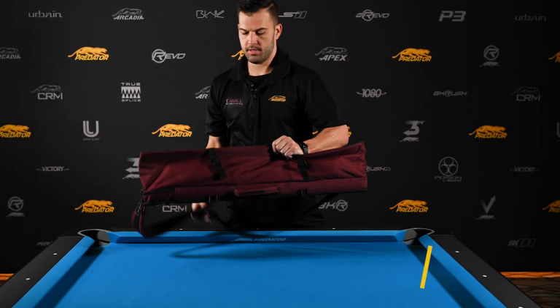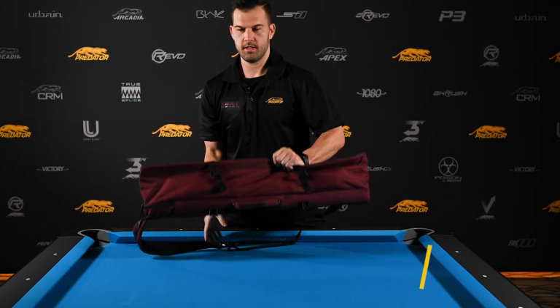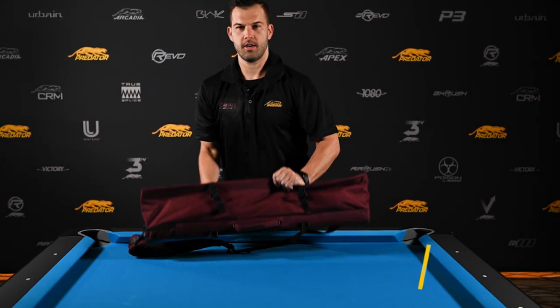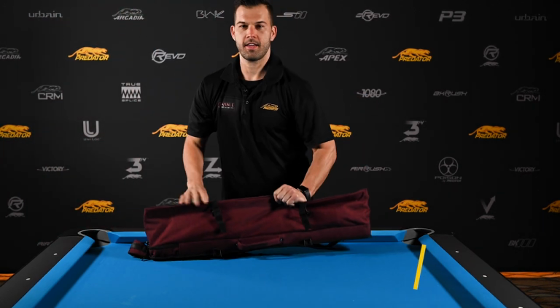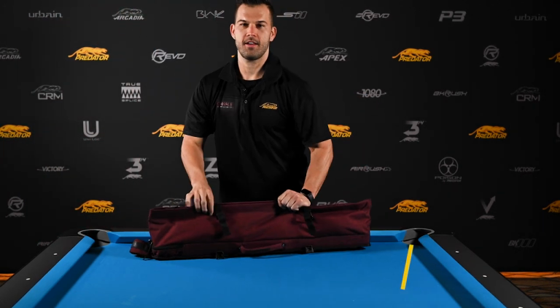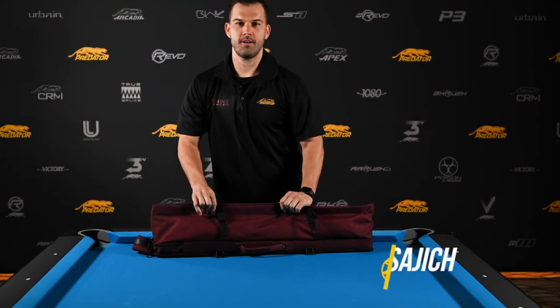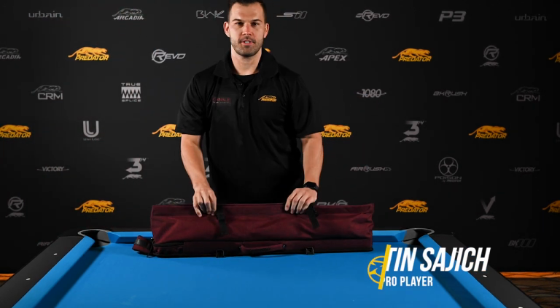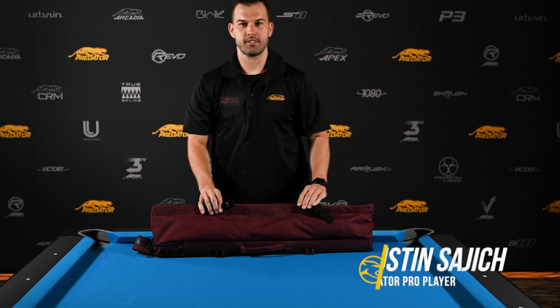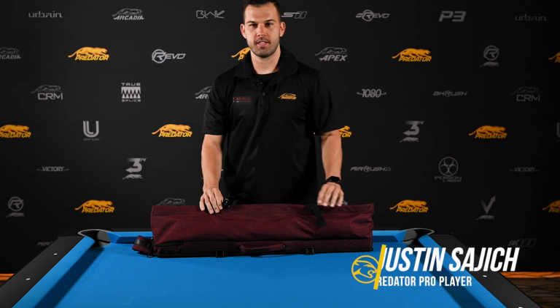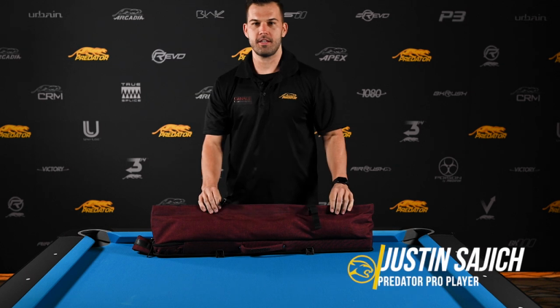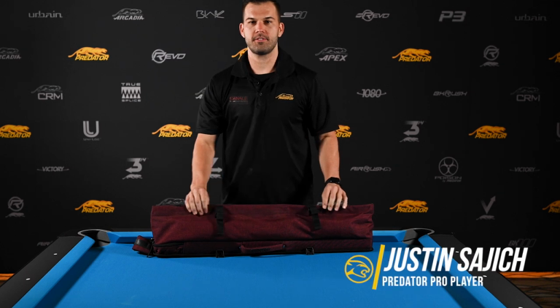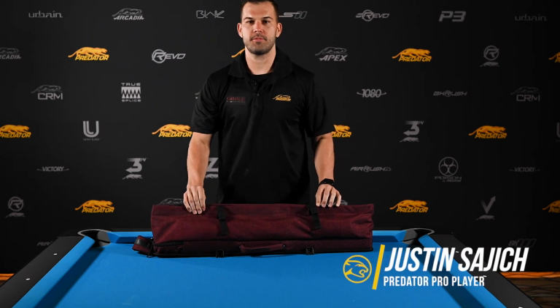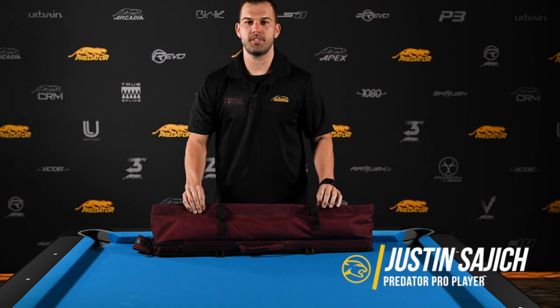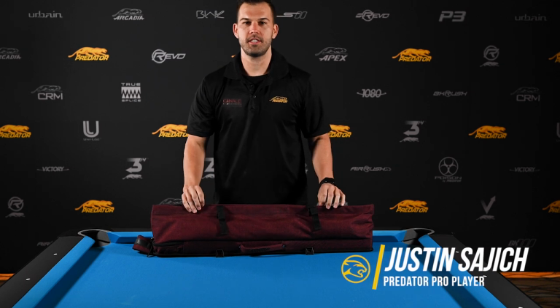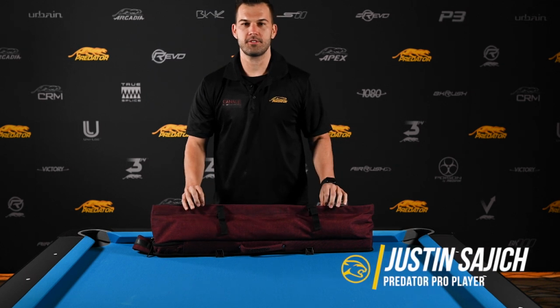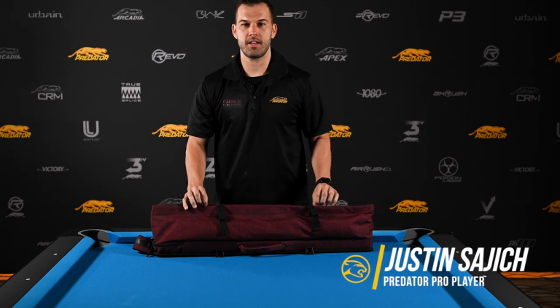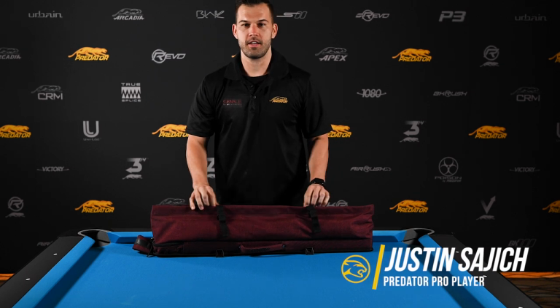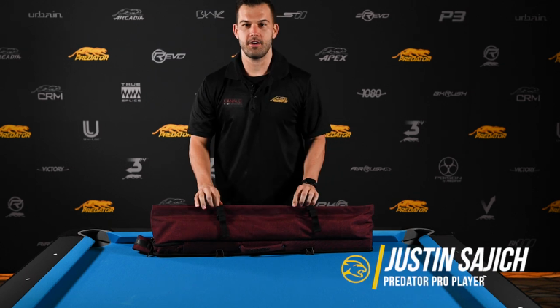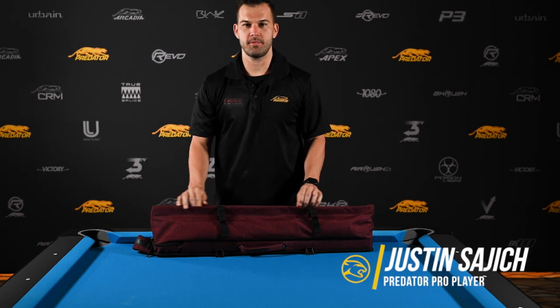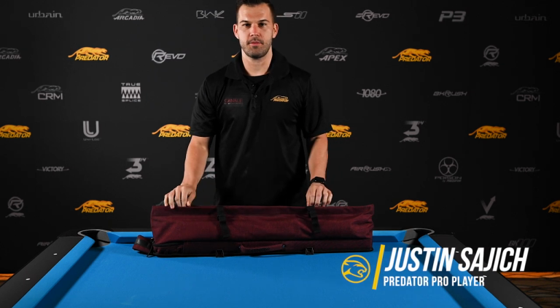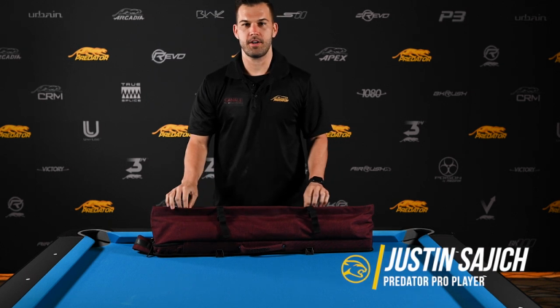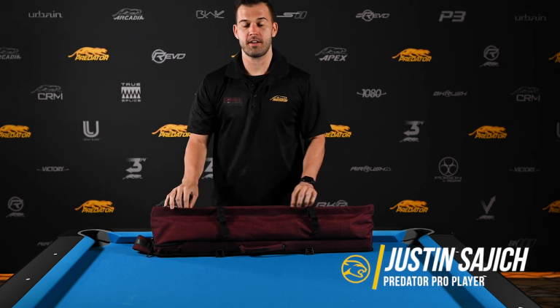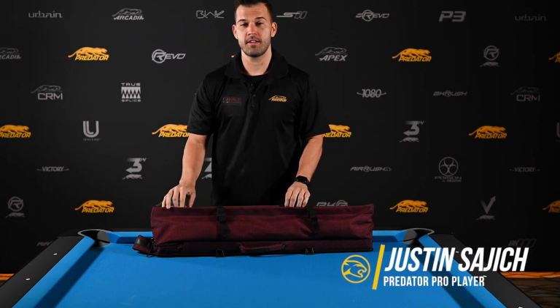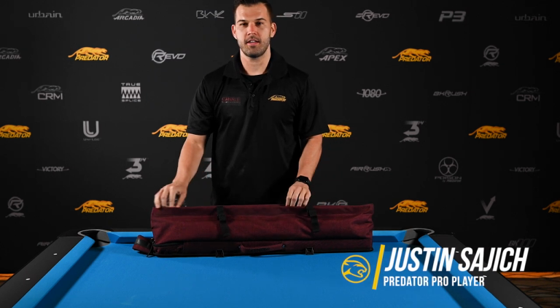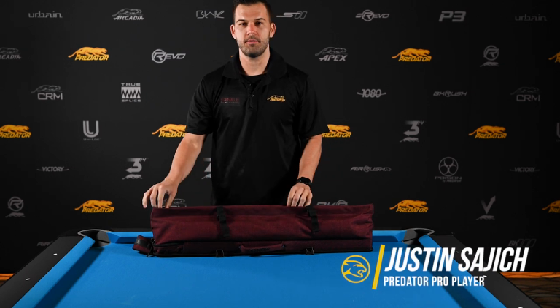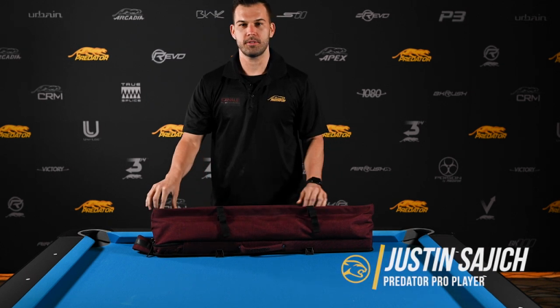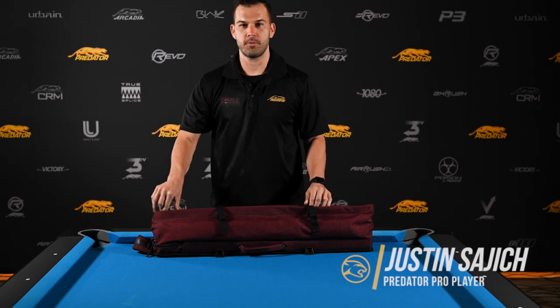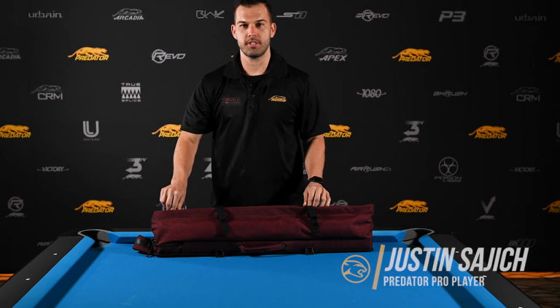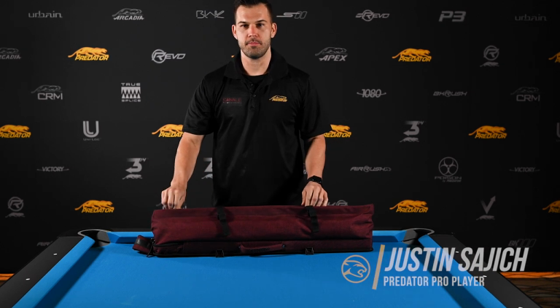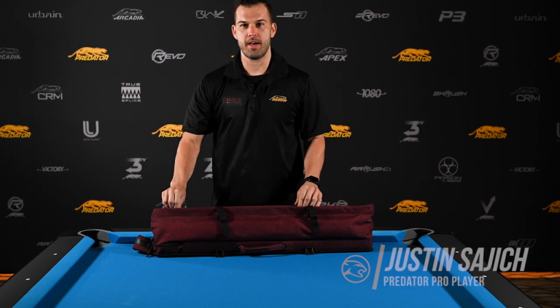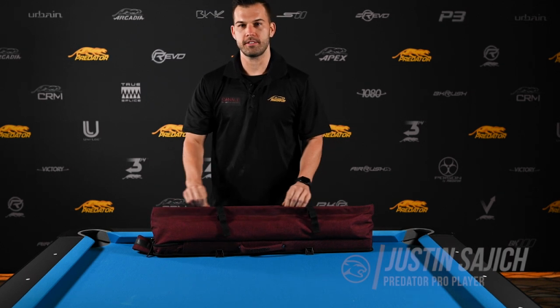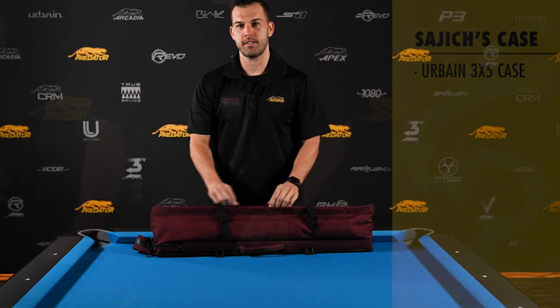Hi, I'm Justin Sayich from Sydney, Australia. I'm Team Predator and we're doing What's in the Bag today.